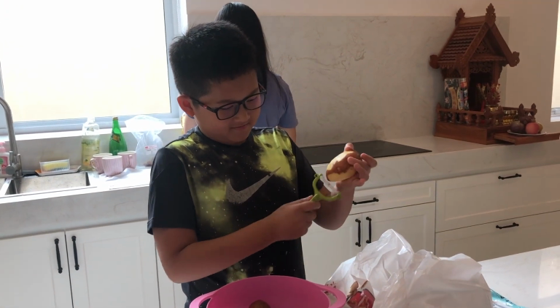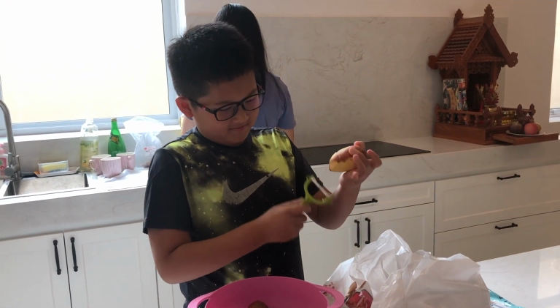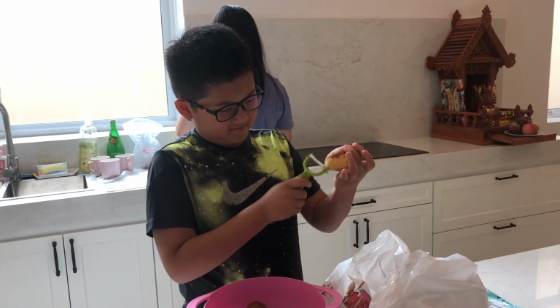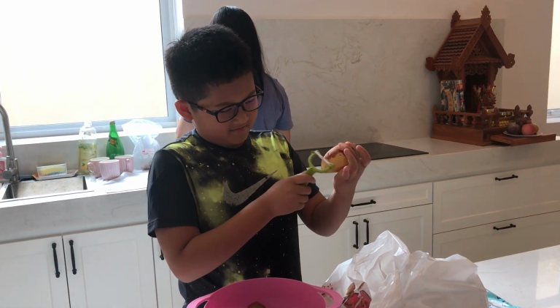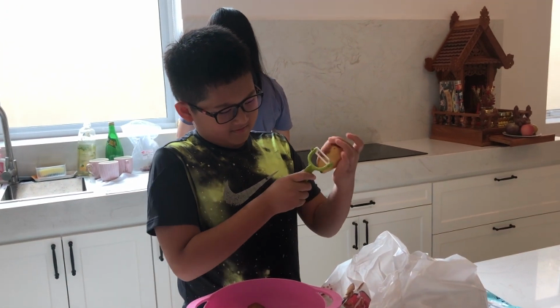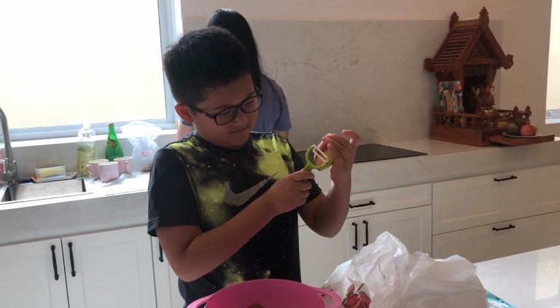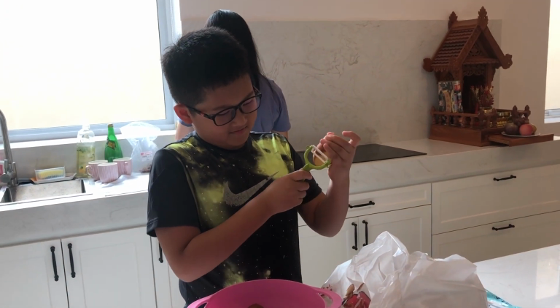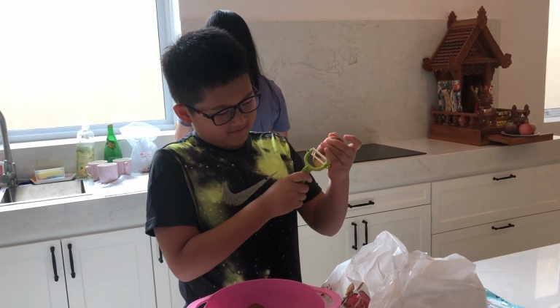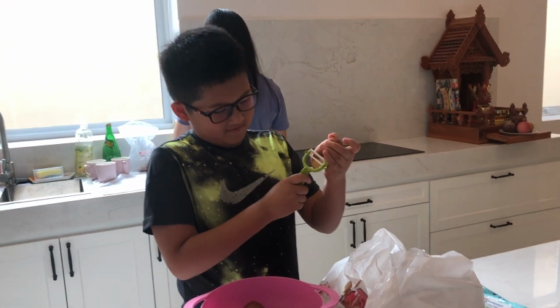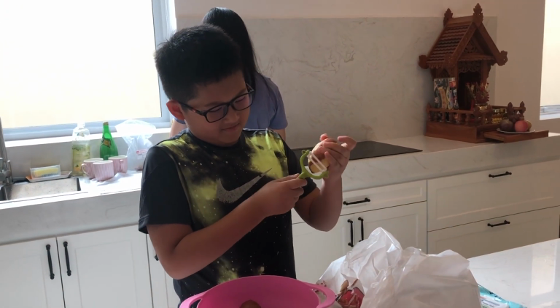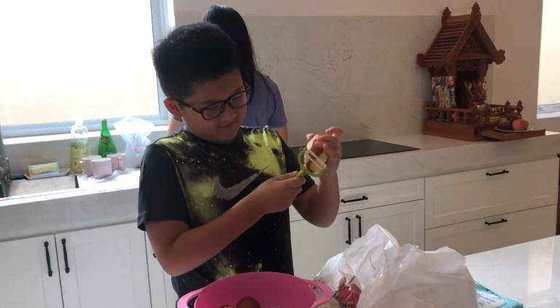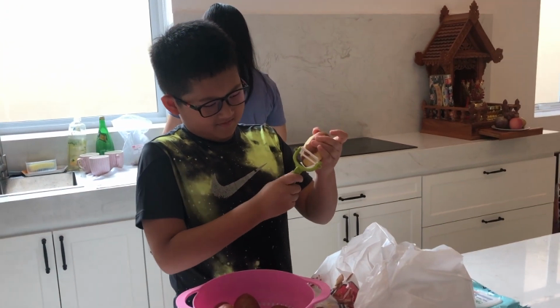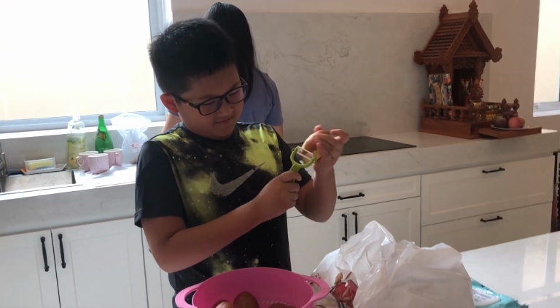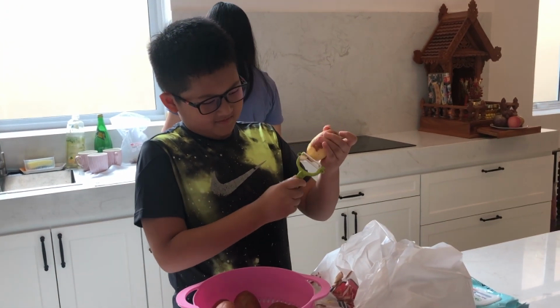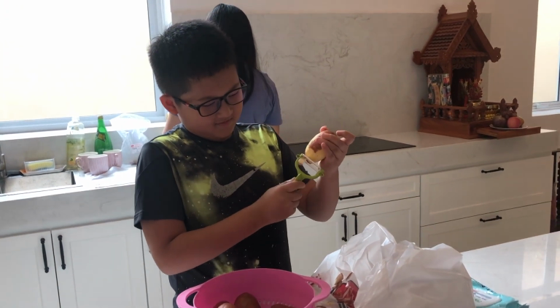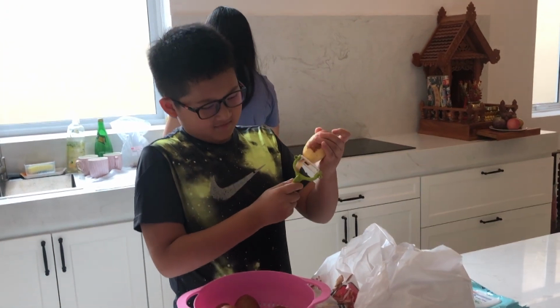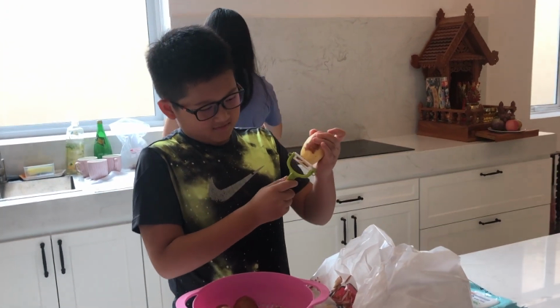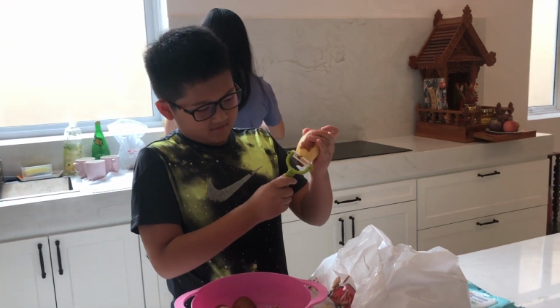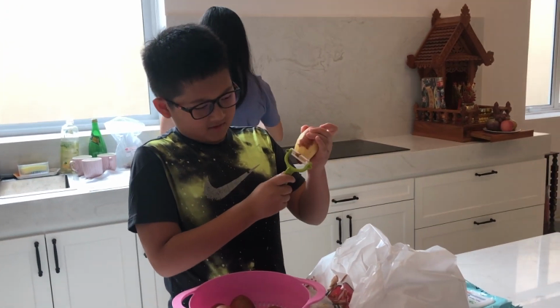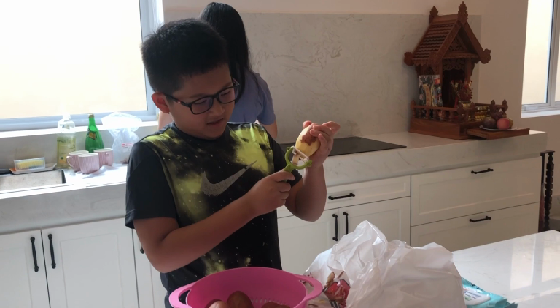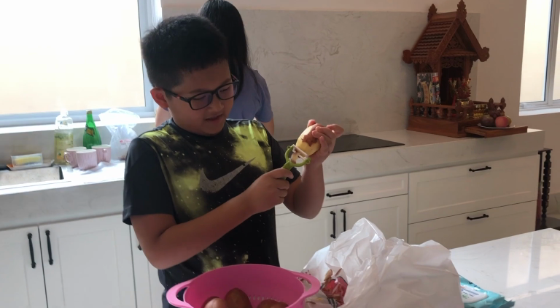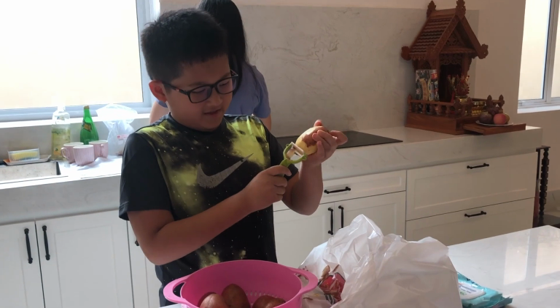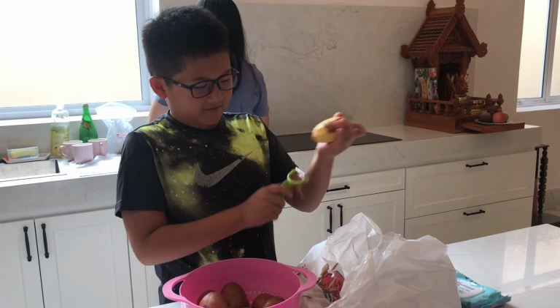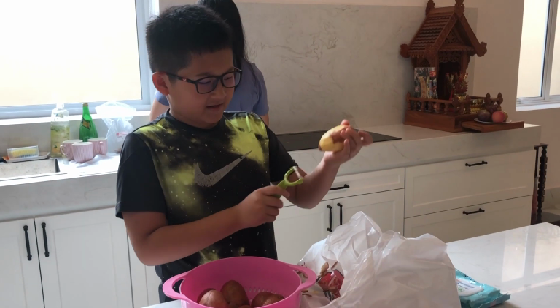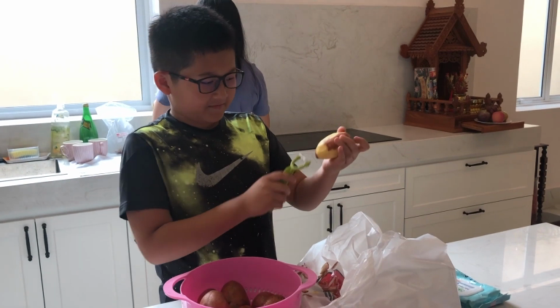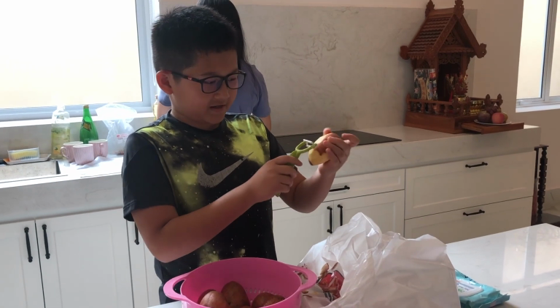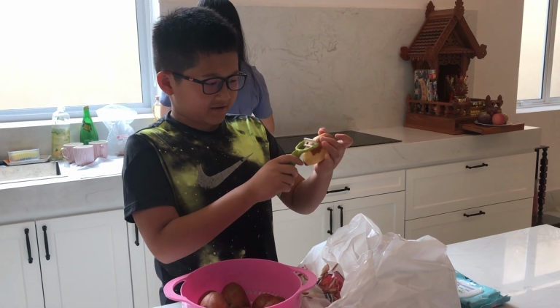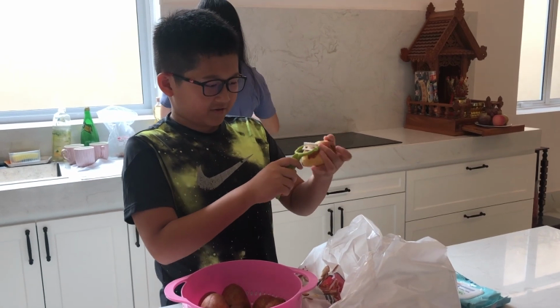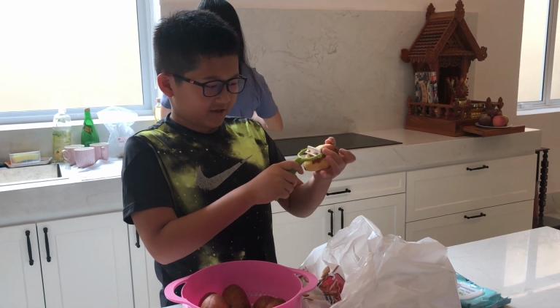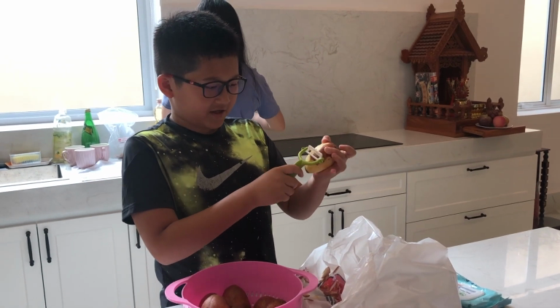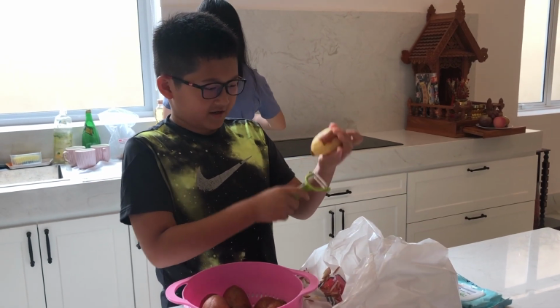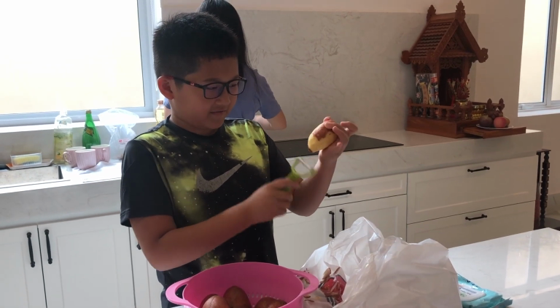So what do you do first? What's the first step of making mashed potato? Clean it and peel the skin off.